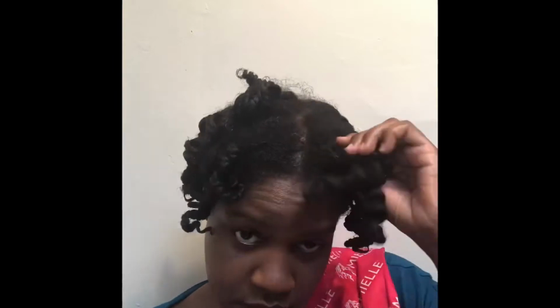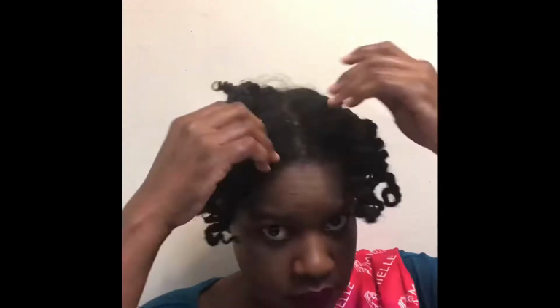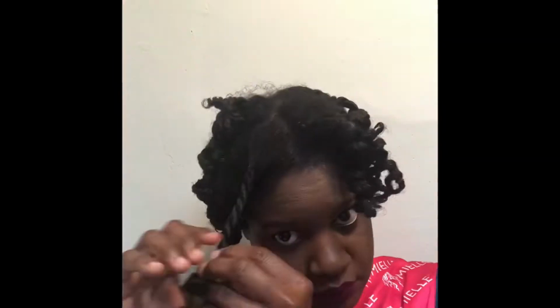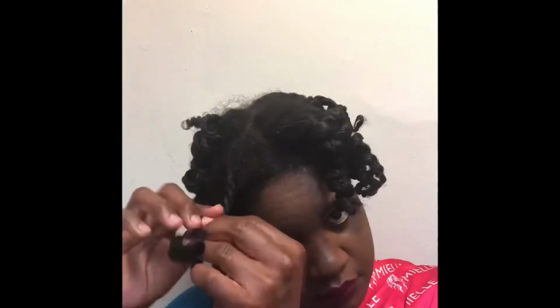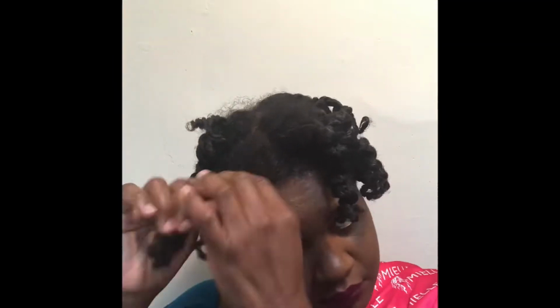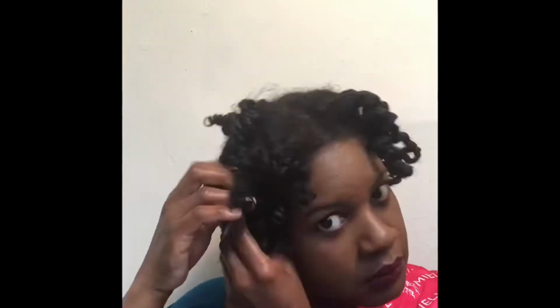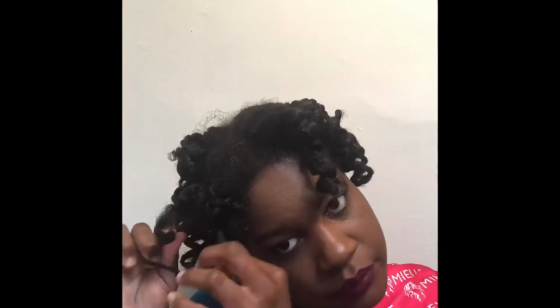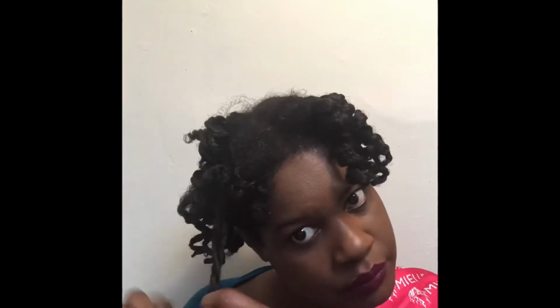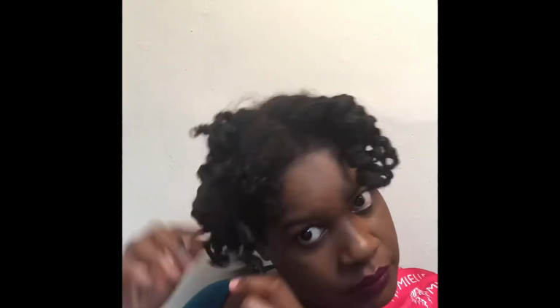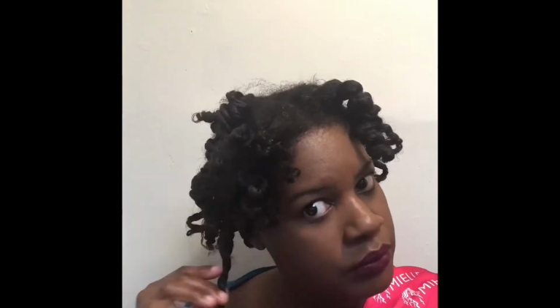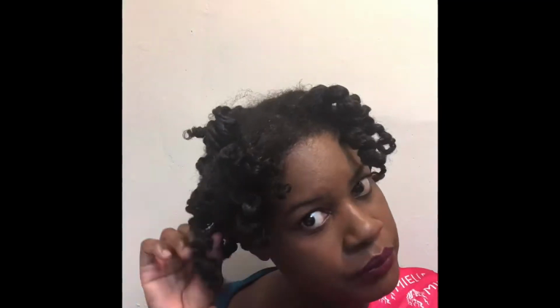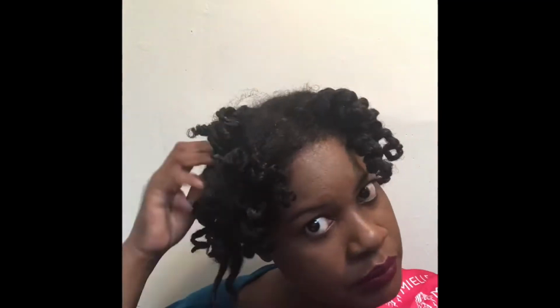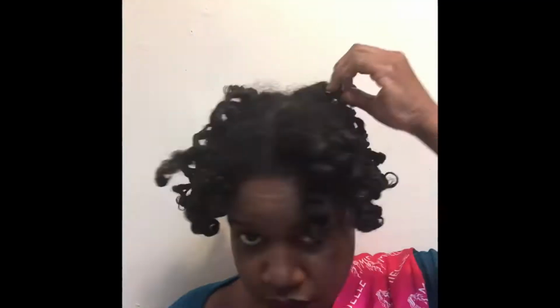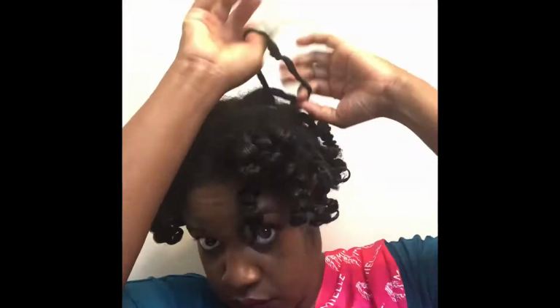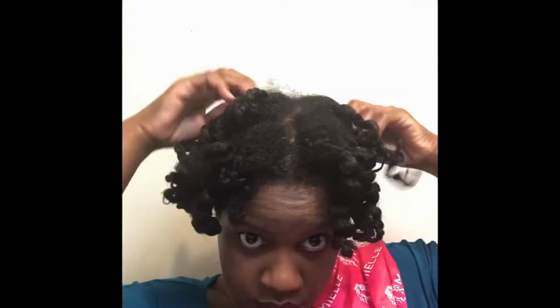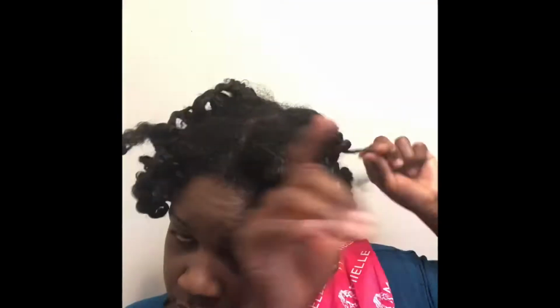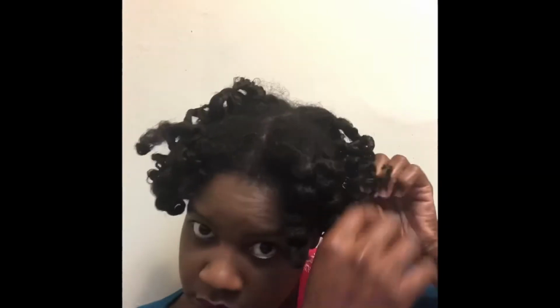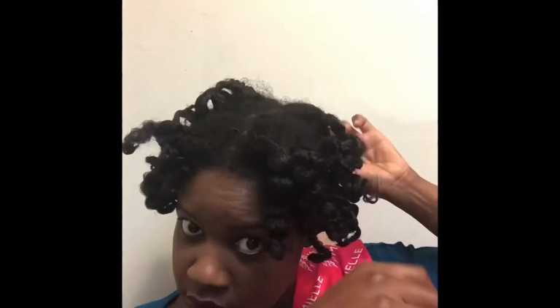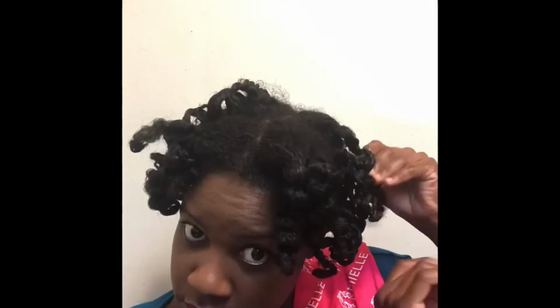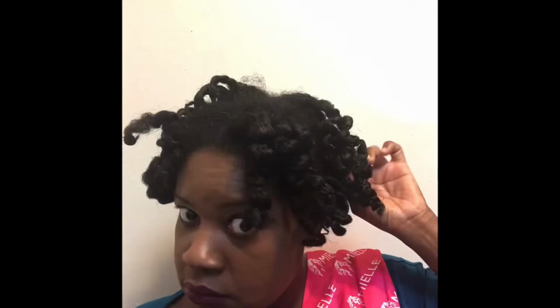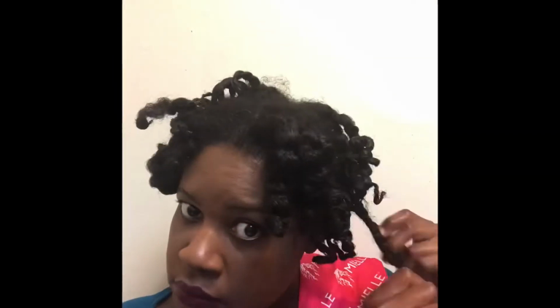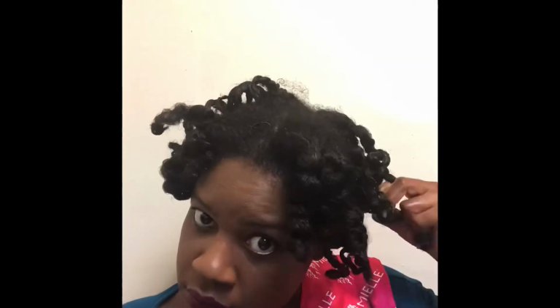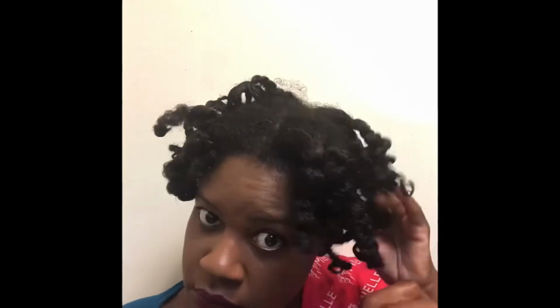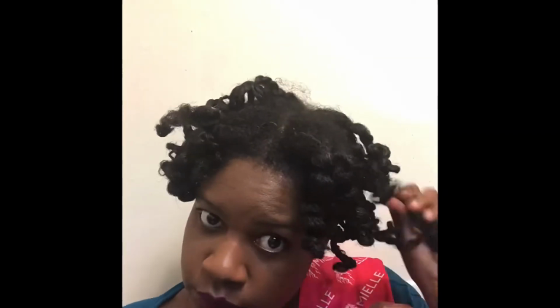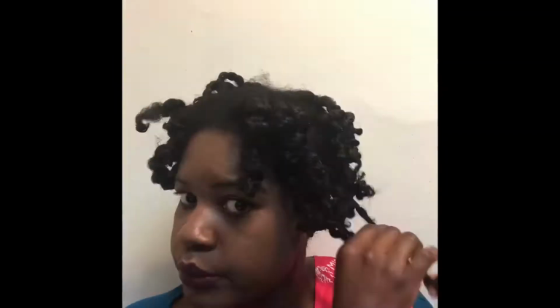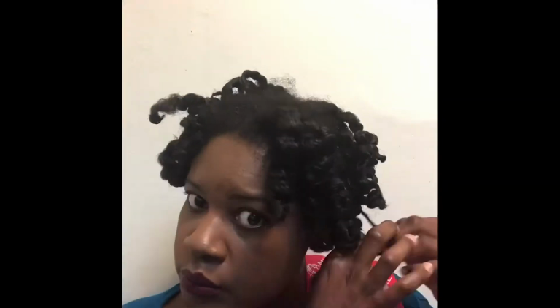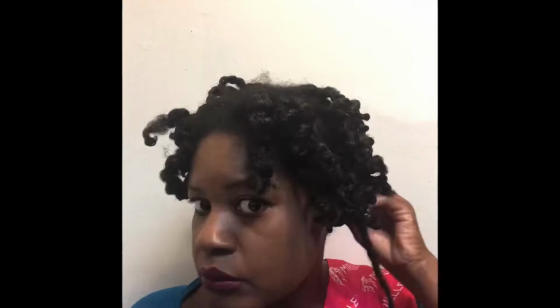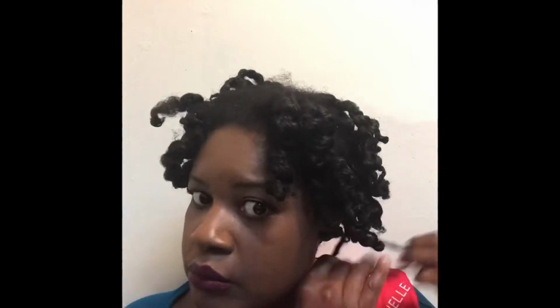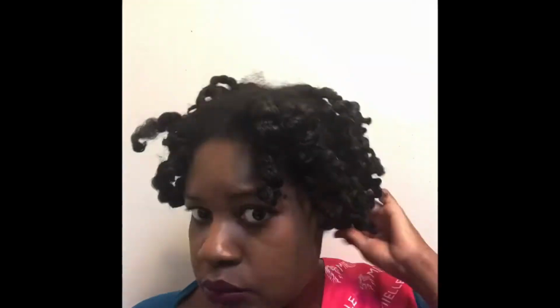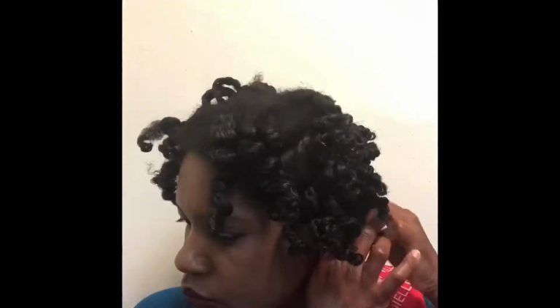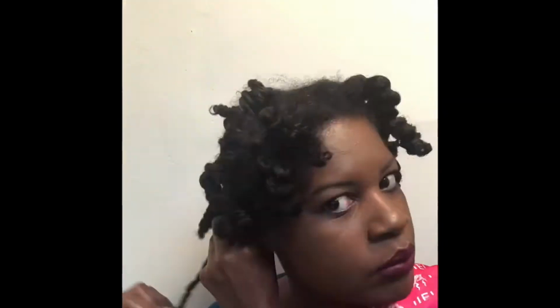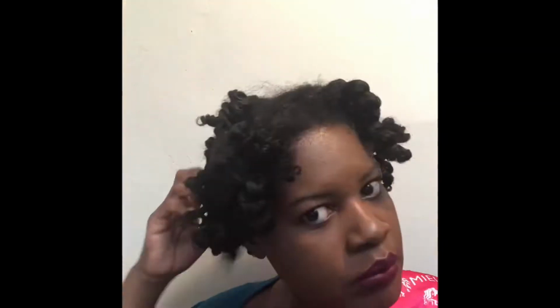This collection is great for kinky, coily hair — it has great slip and moisture. It's easy for detangling.